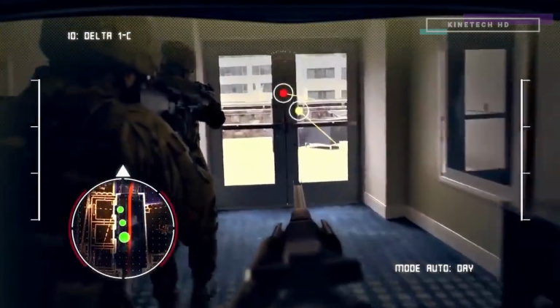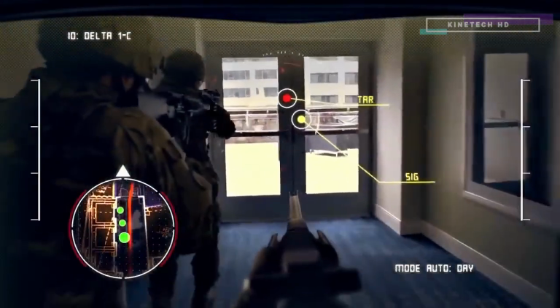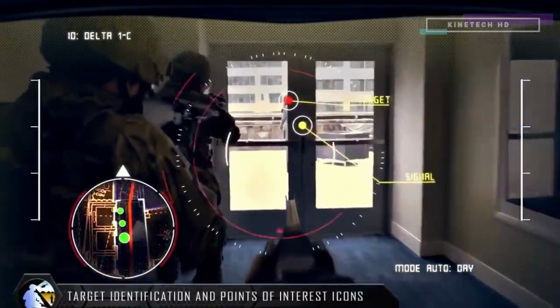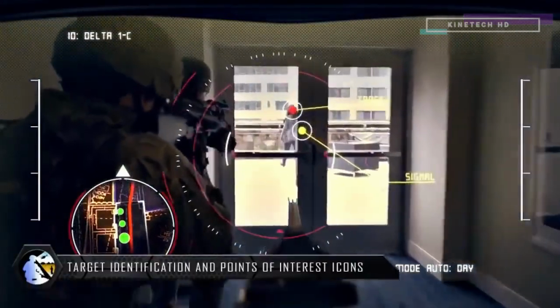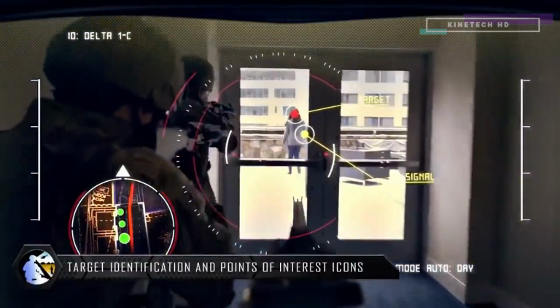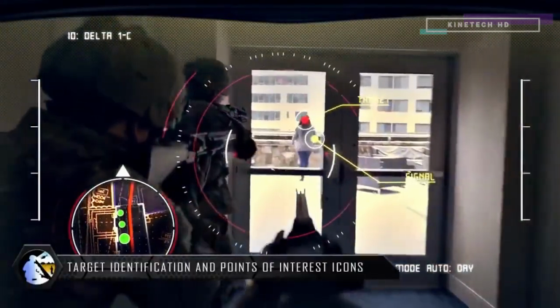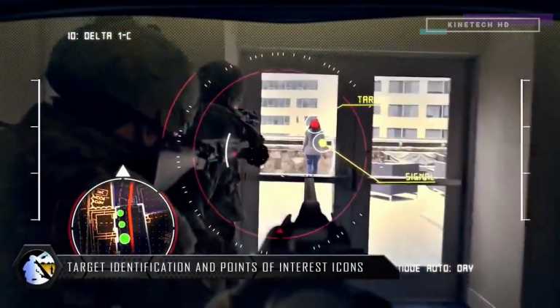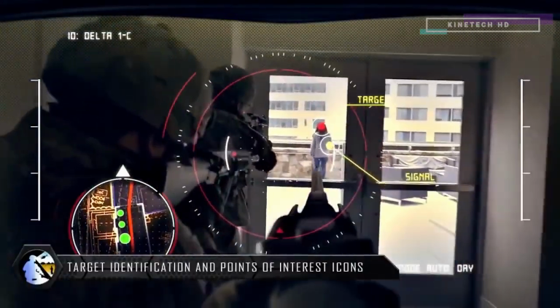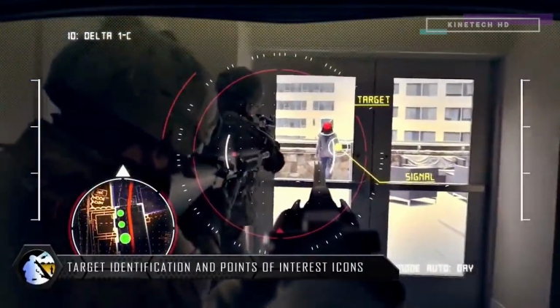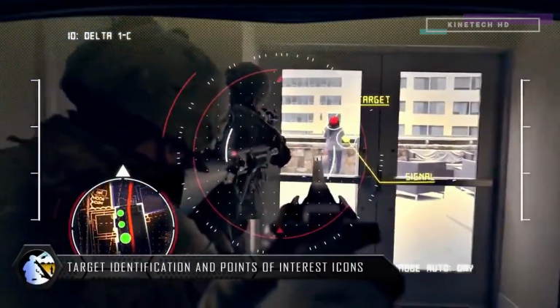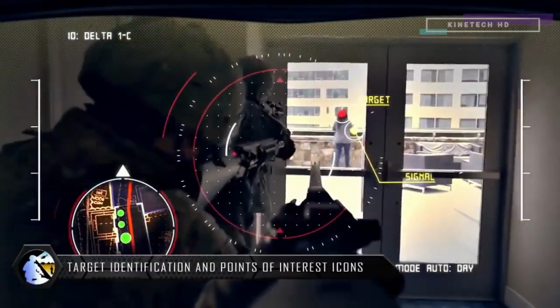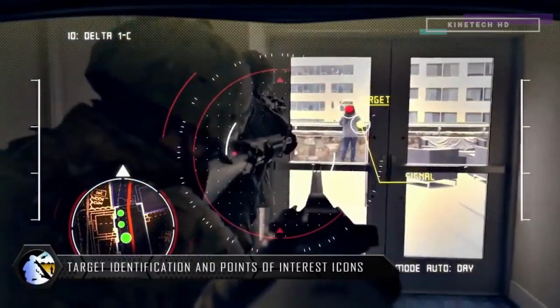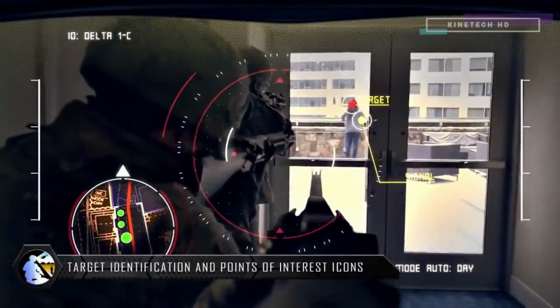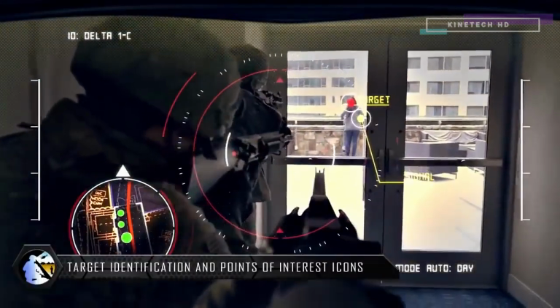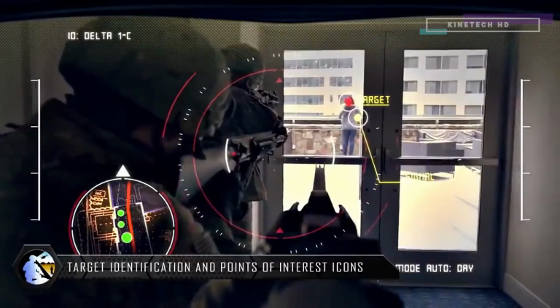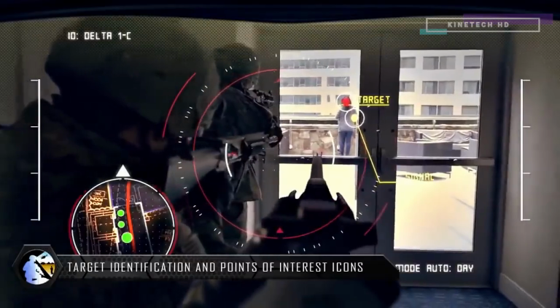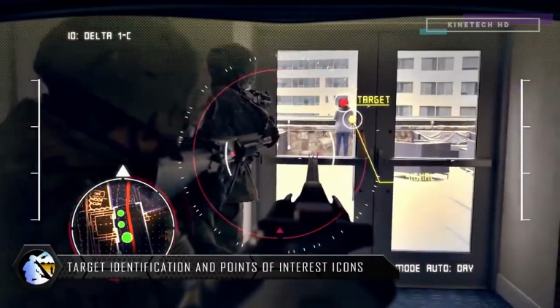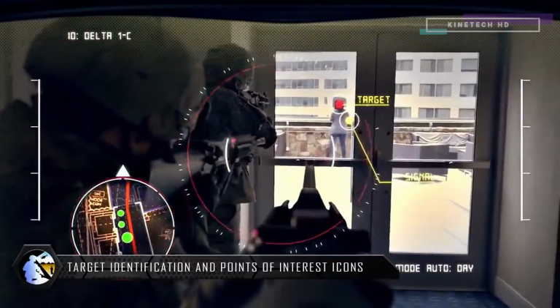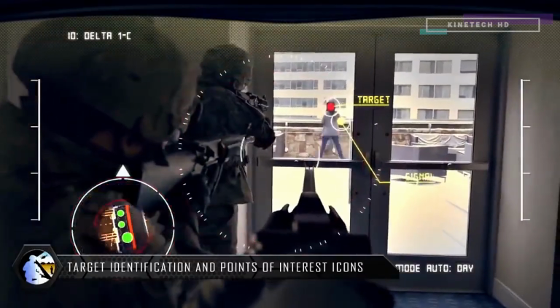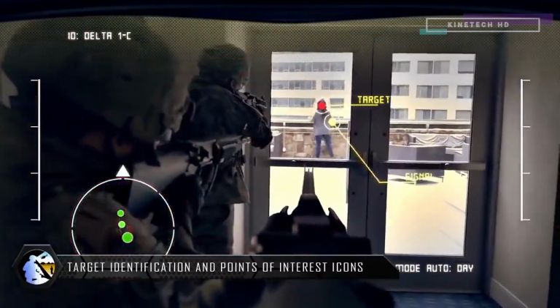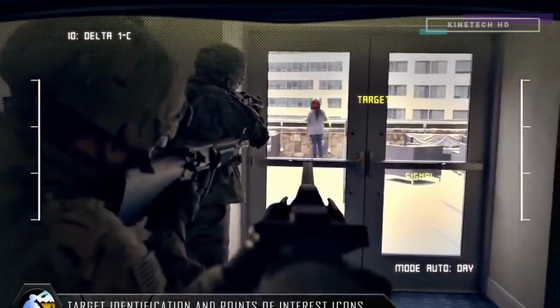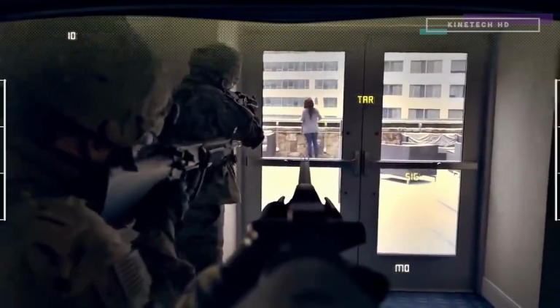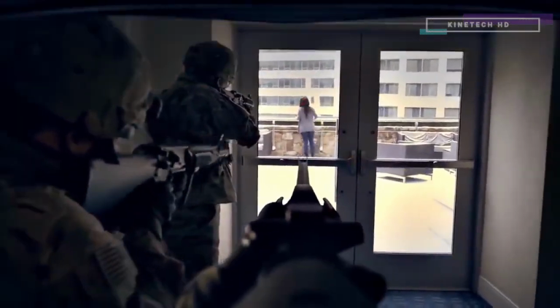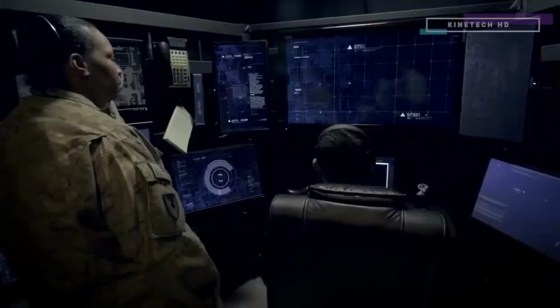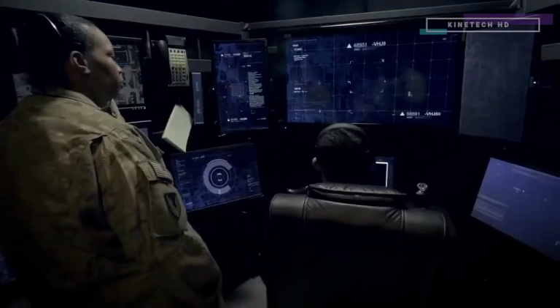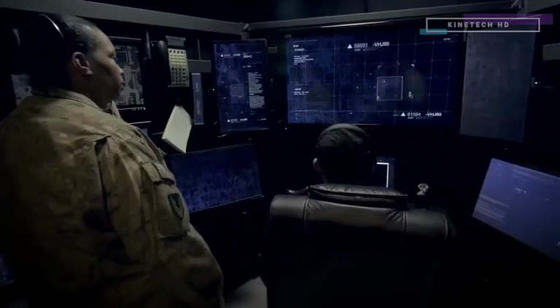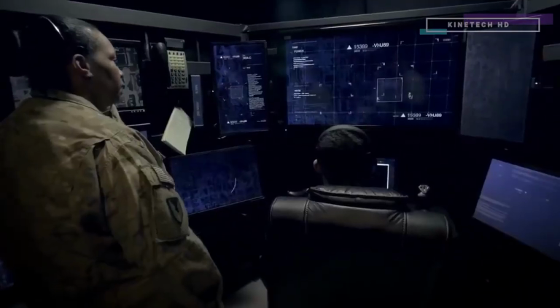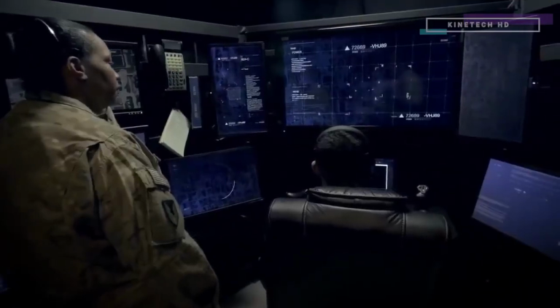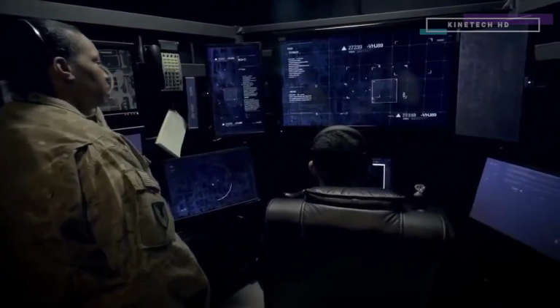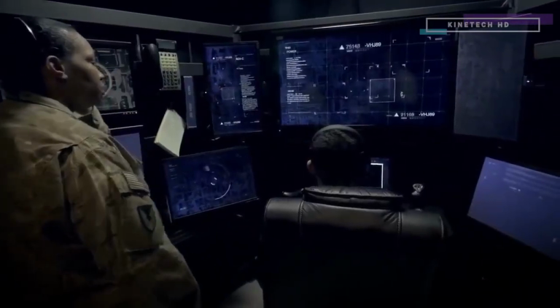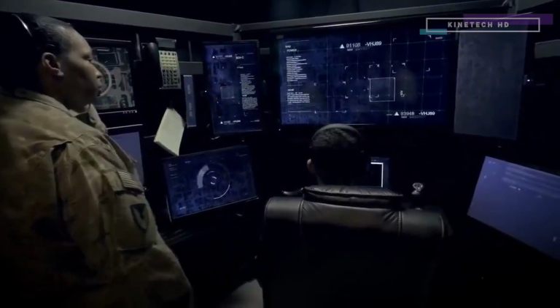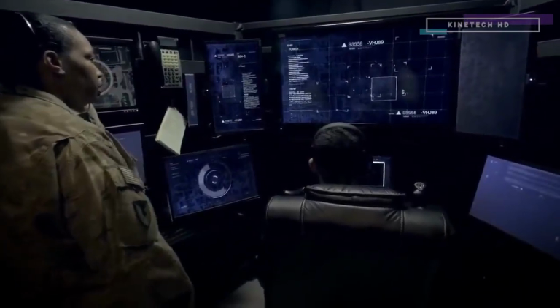Command, this is Delta-1. Target in sight. One bad guy. Zero friendly. It's over. Understood. Stand by for signal, Delta-1.